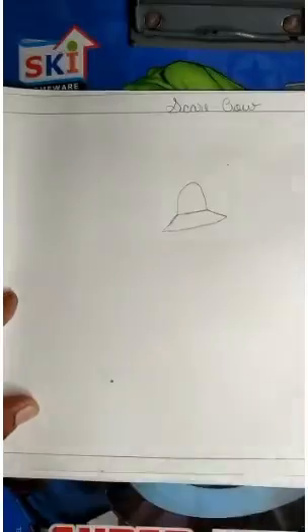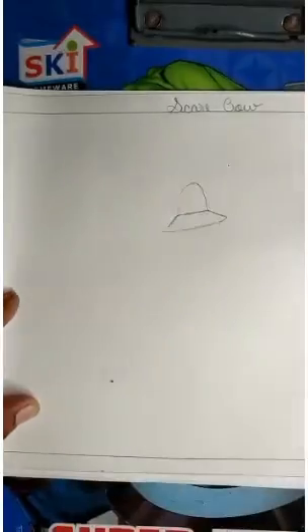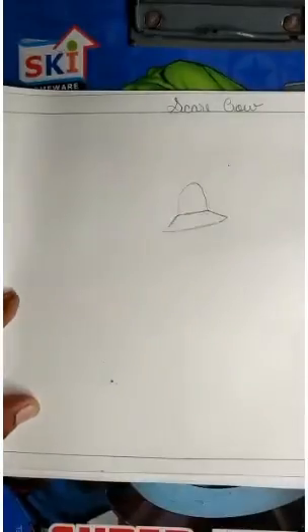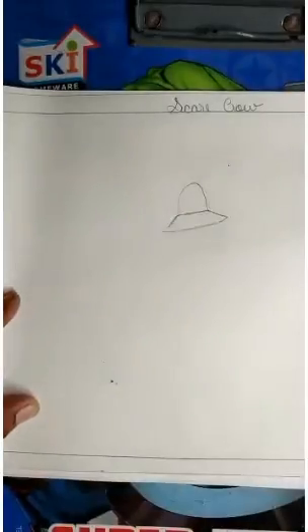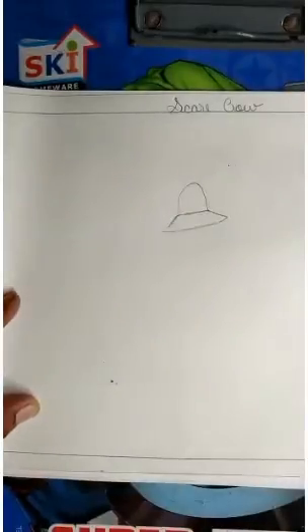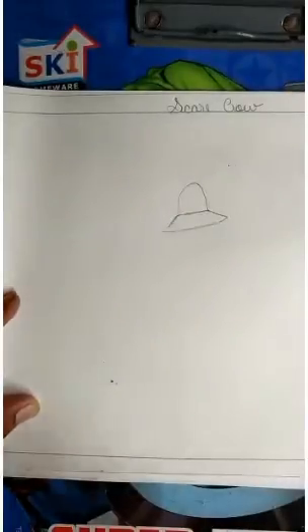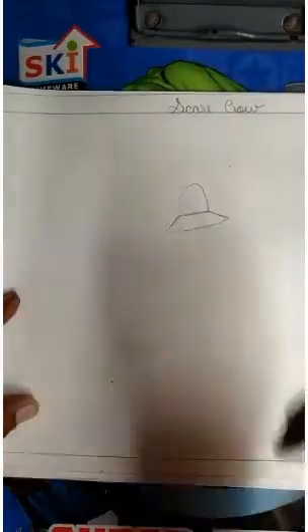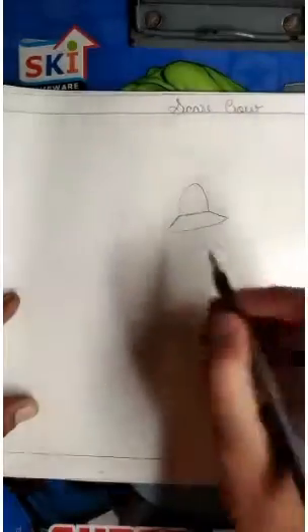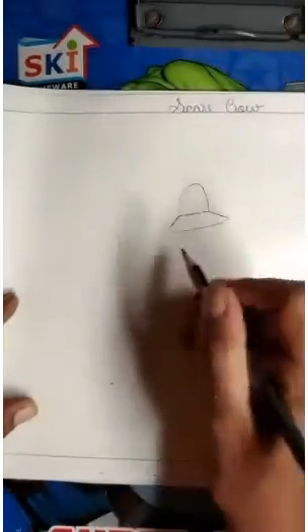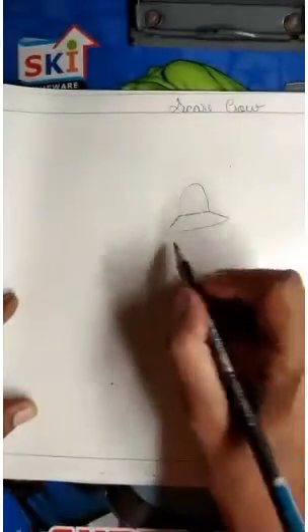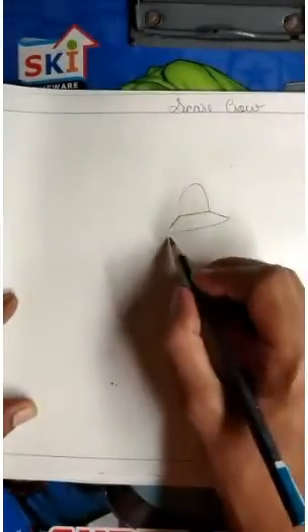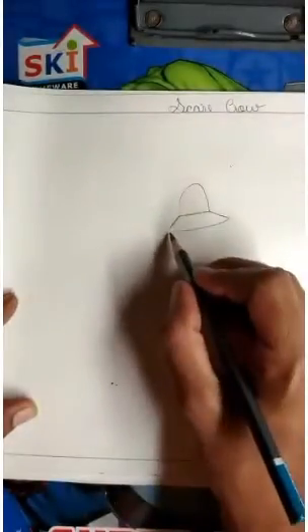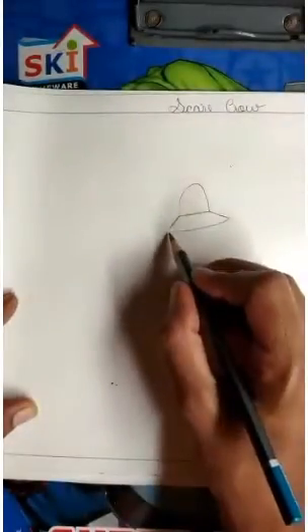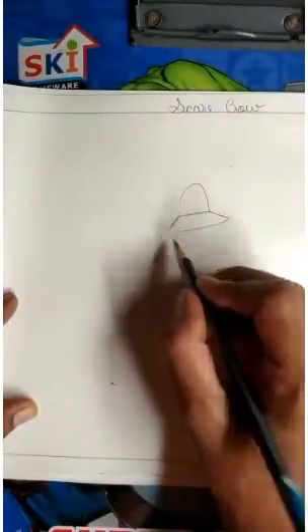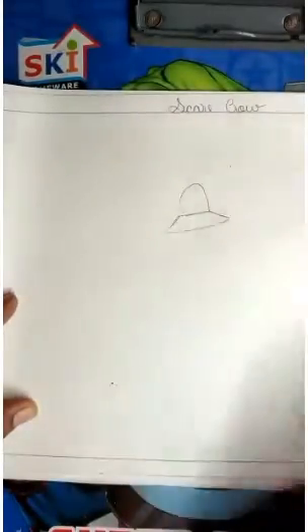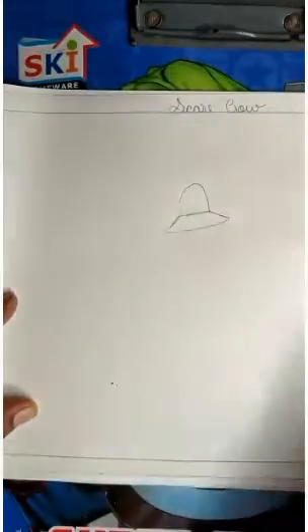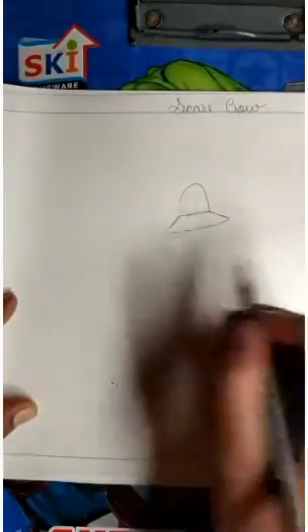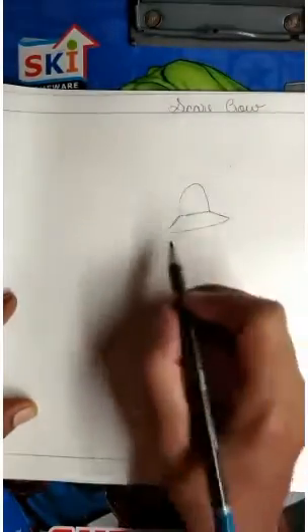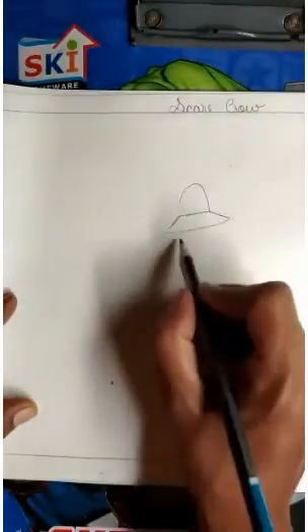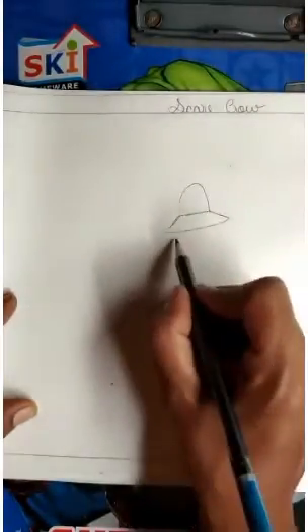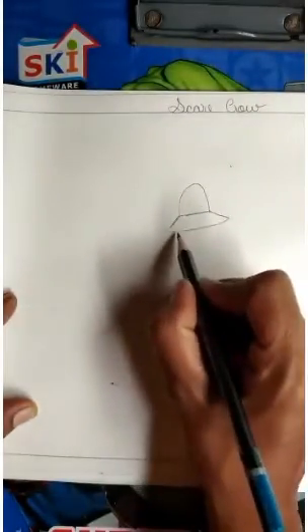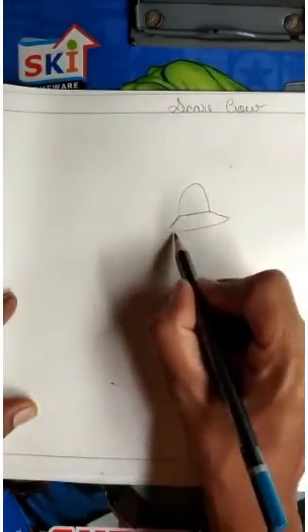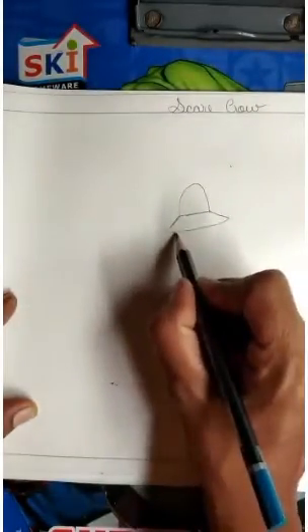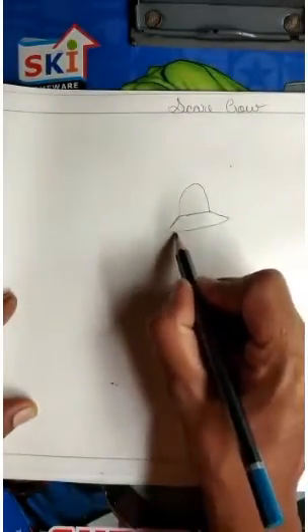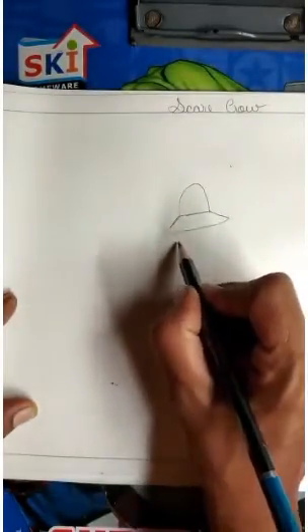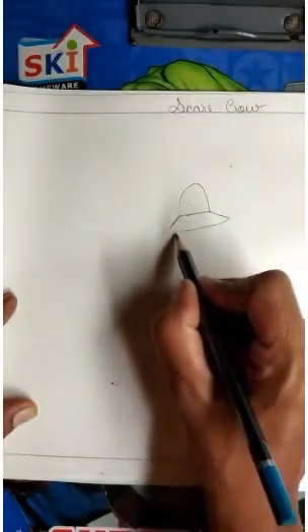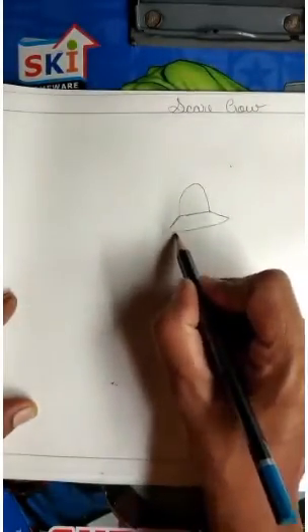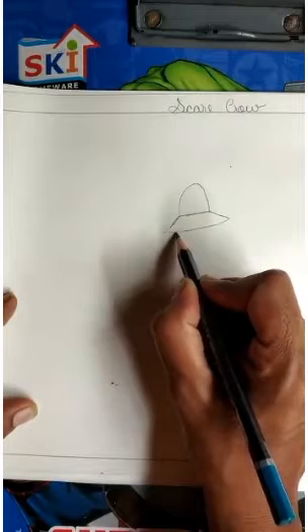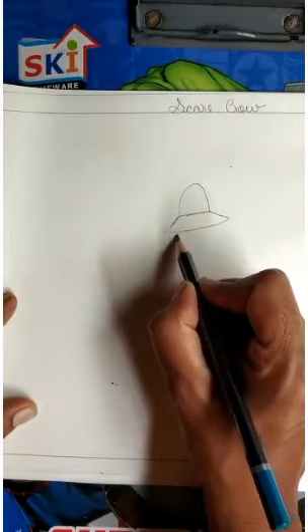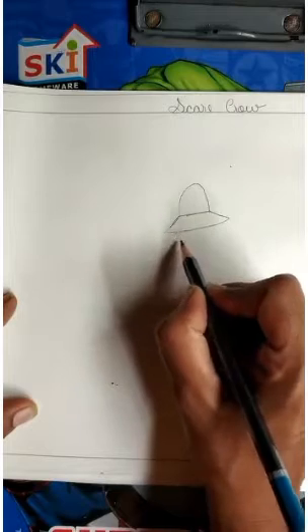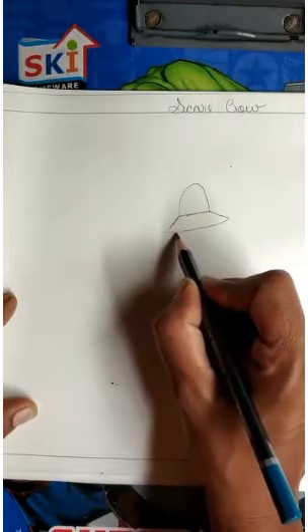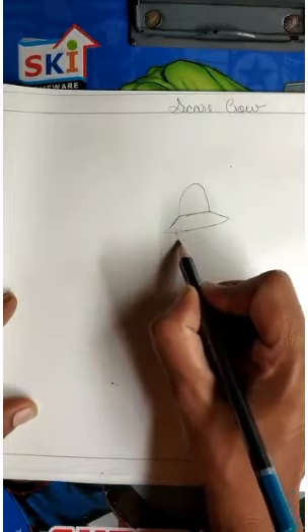Now again, we will make a C shape. We will make the face.